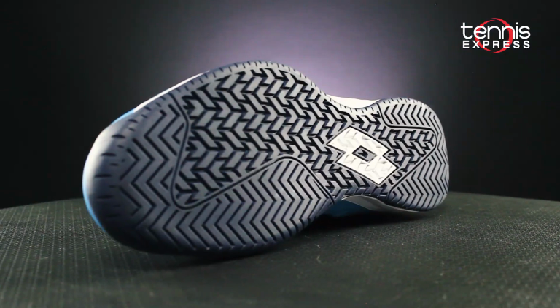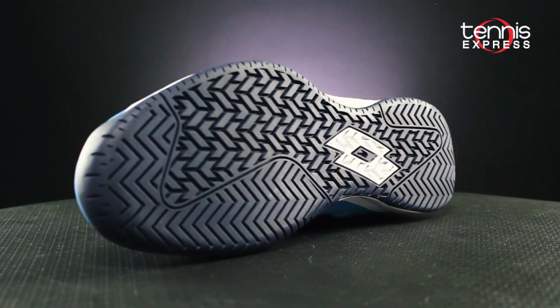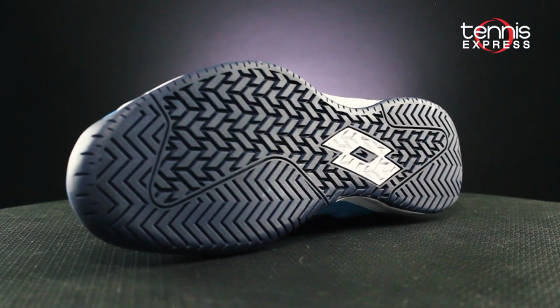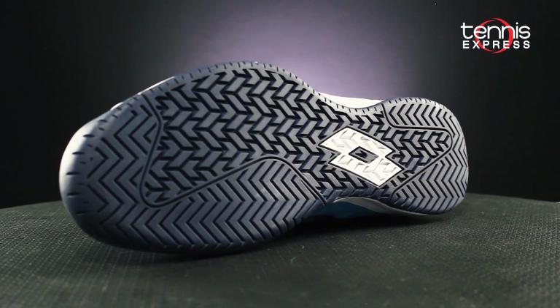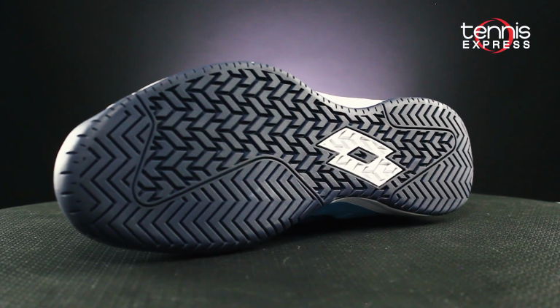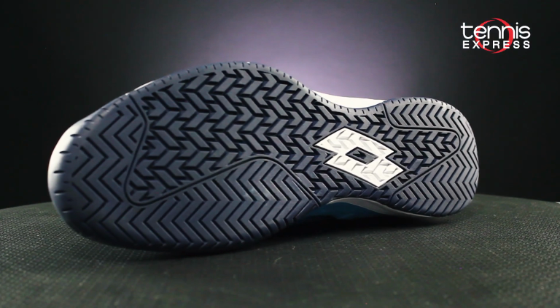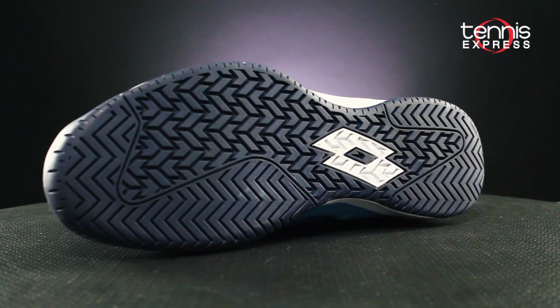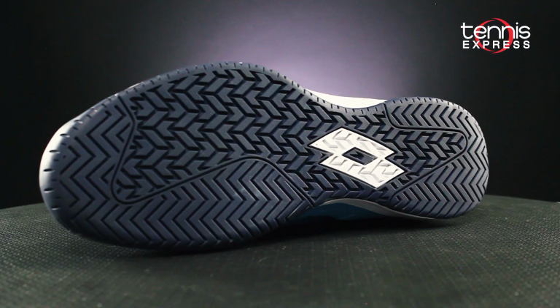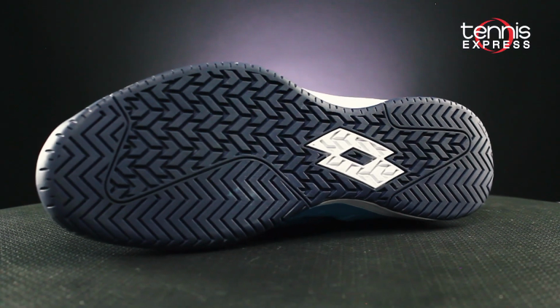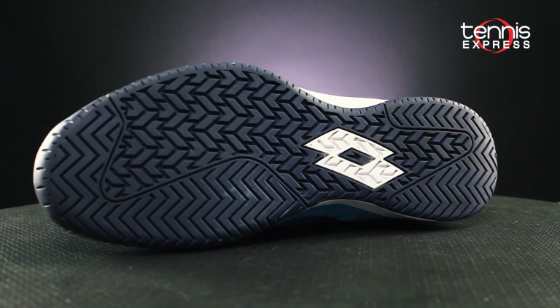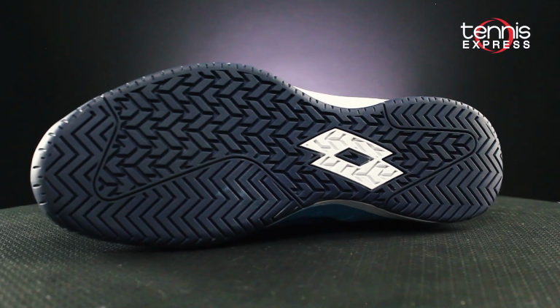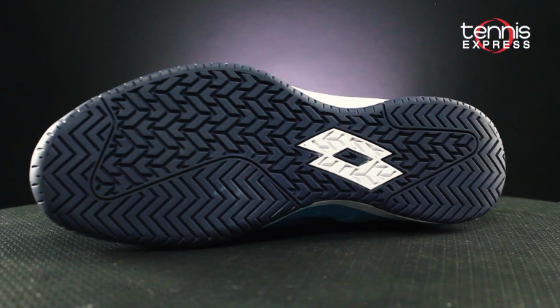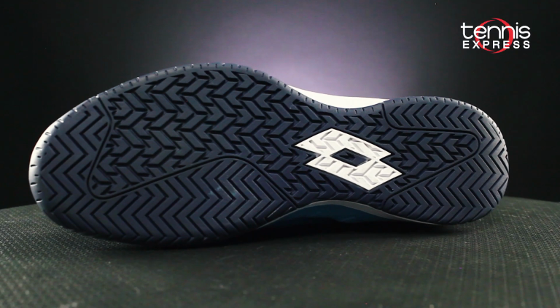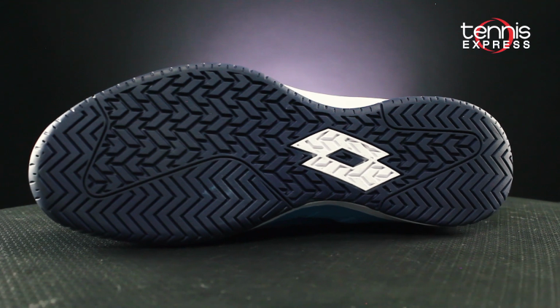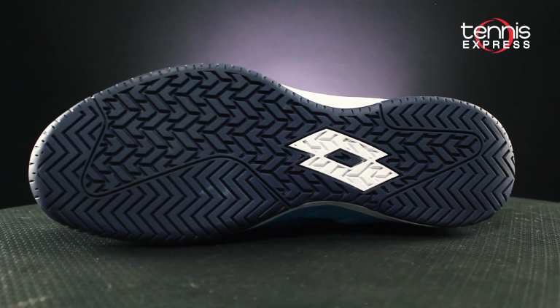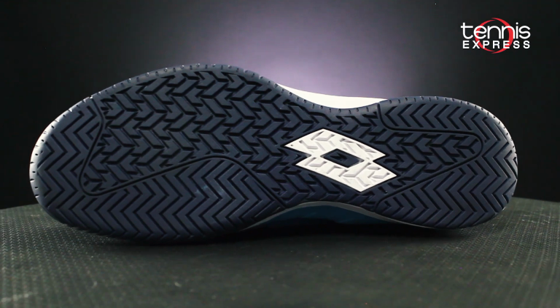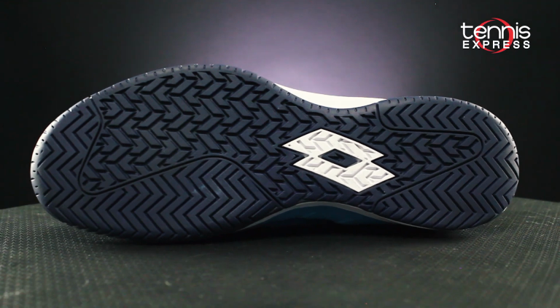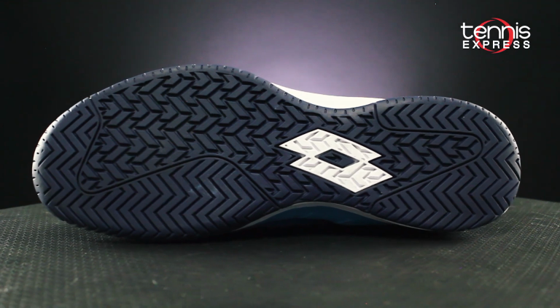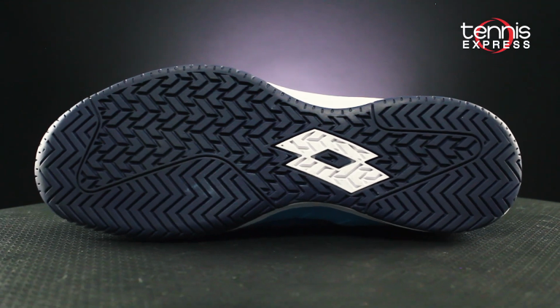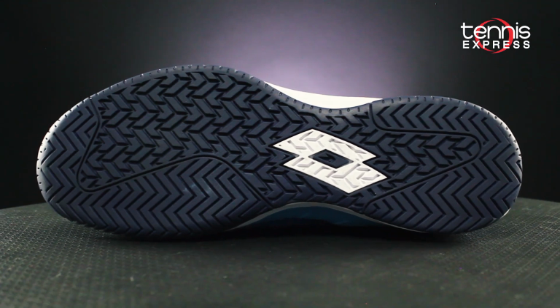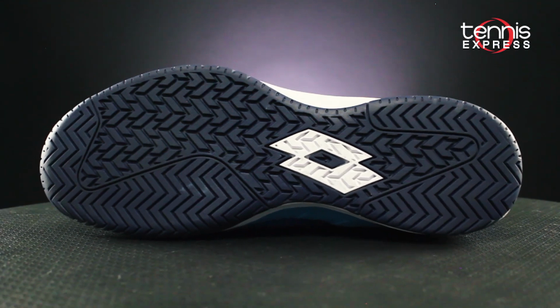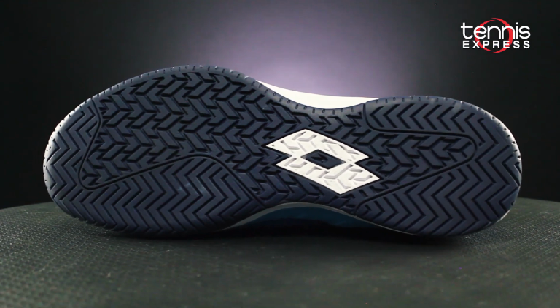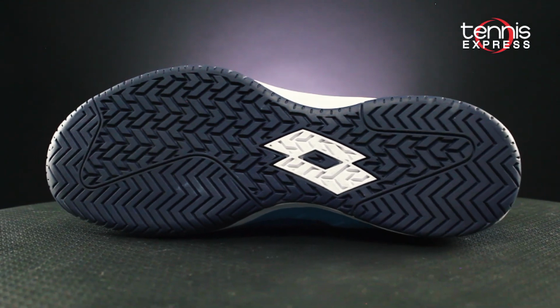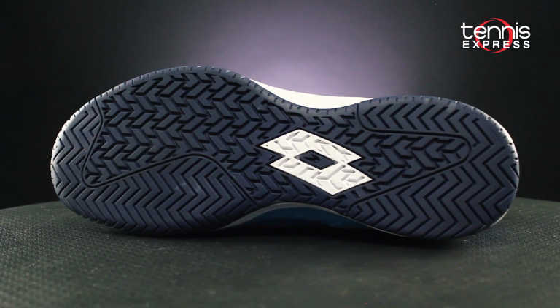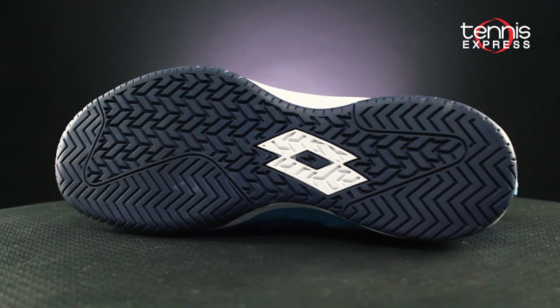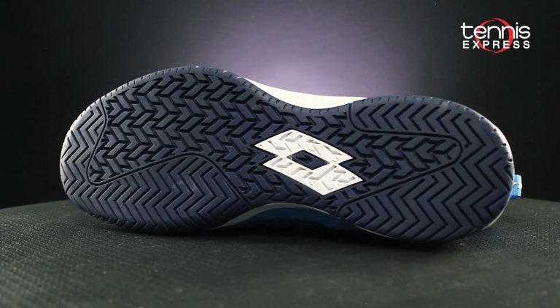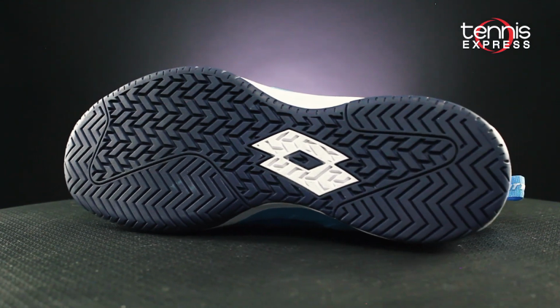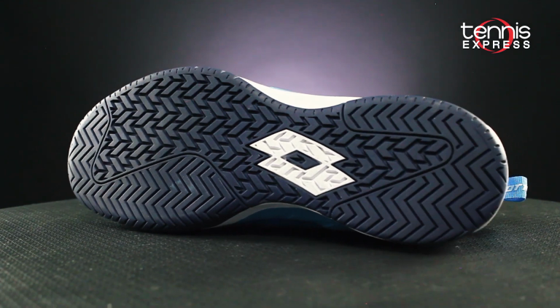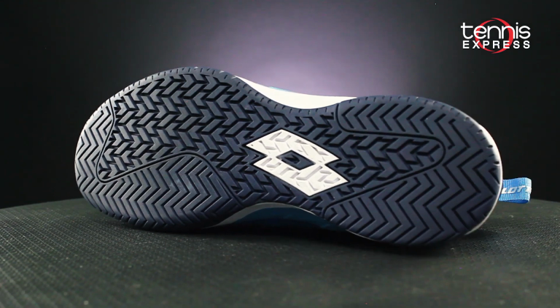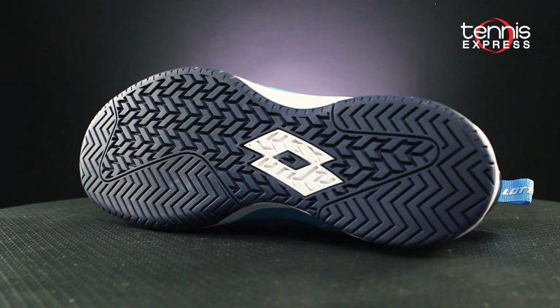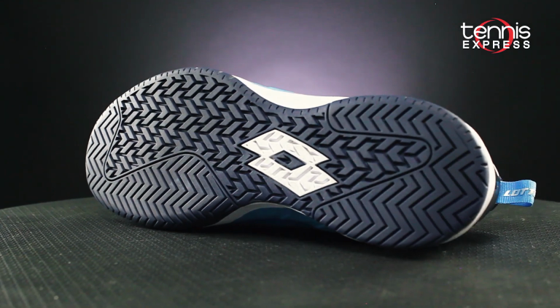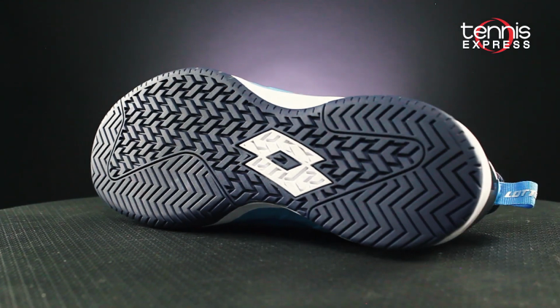Underneath, a long last 40 anti-abrasion rubber compound offers strong levels of durability and traction.